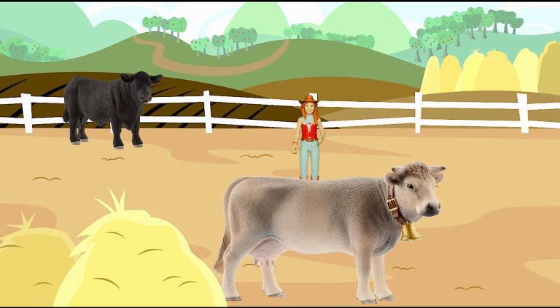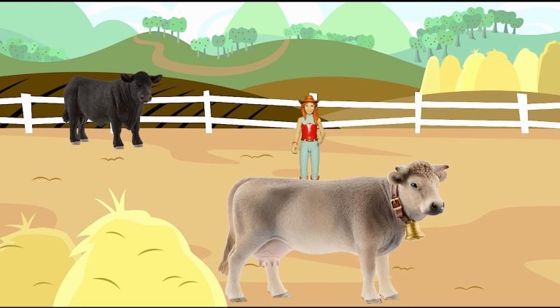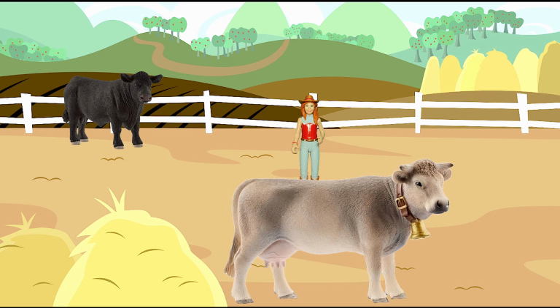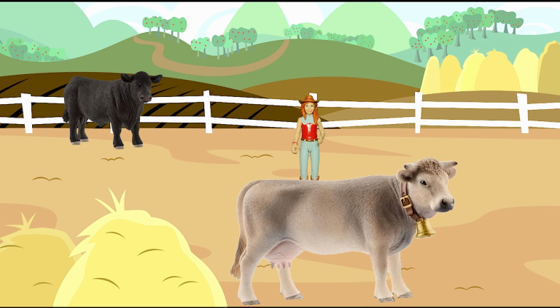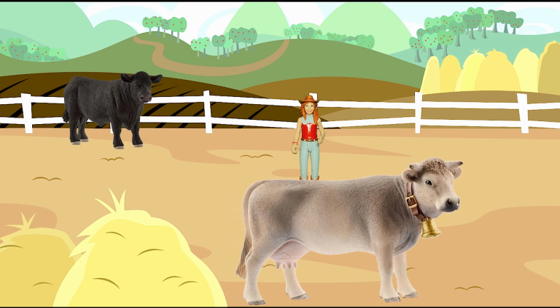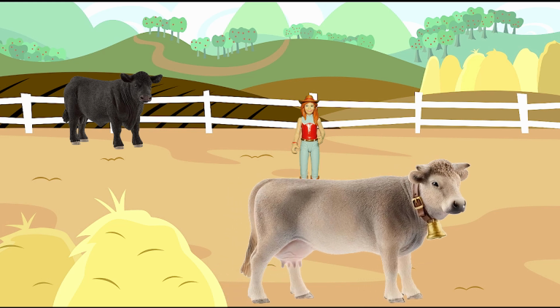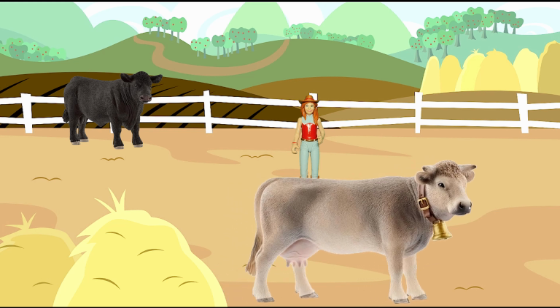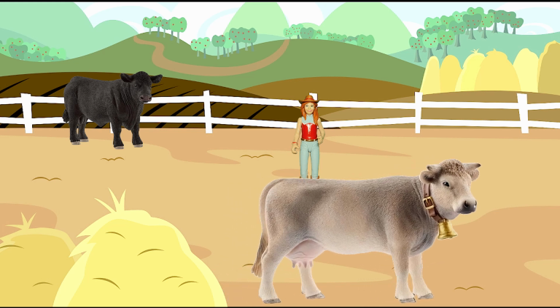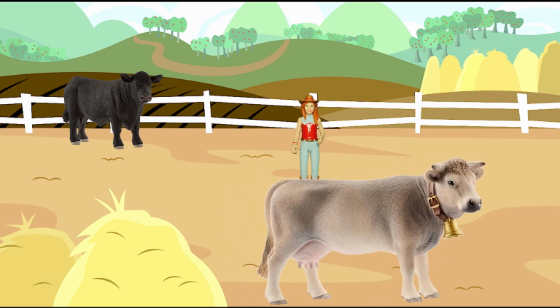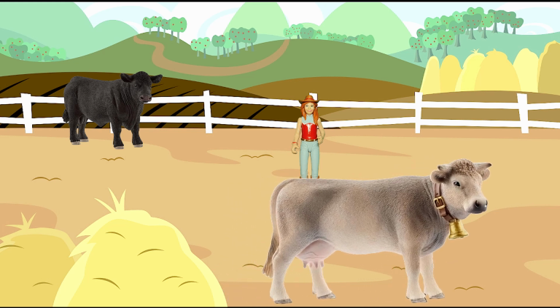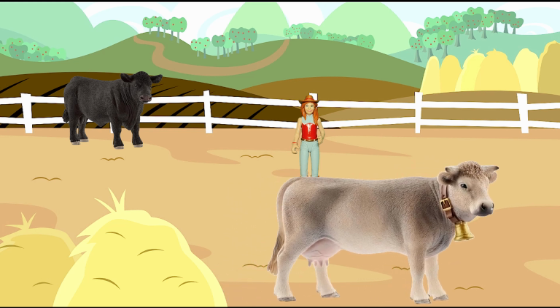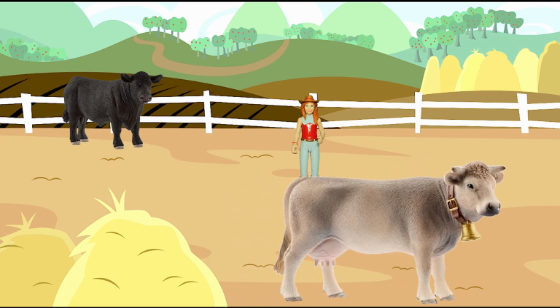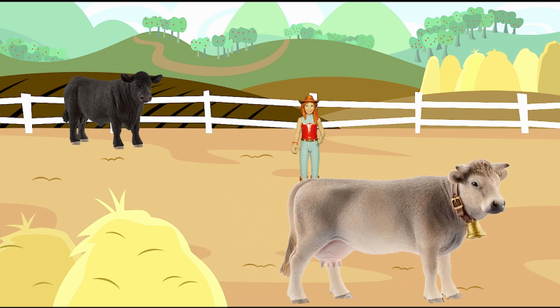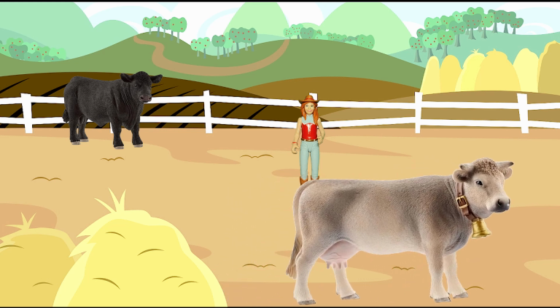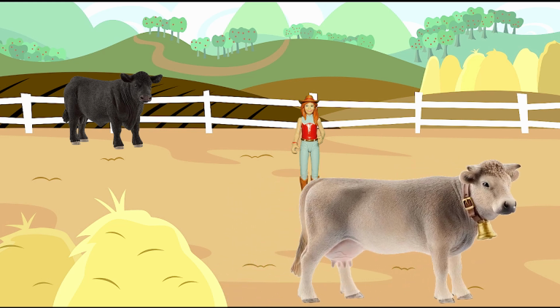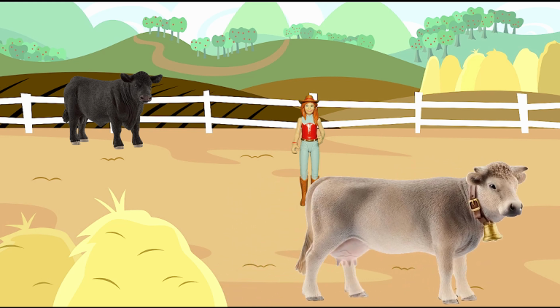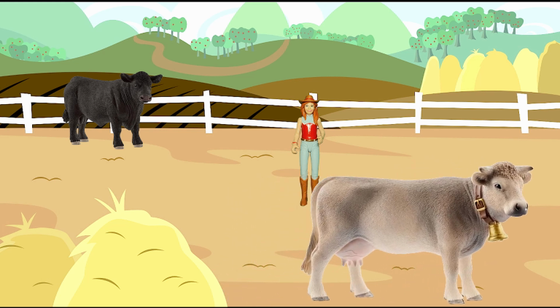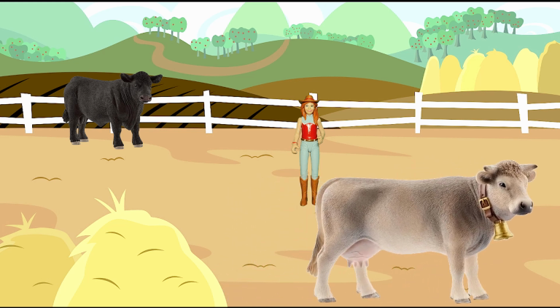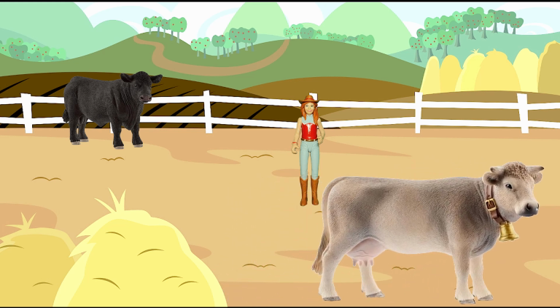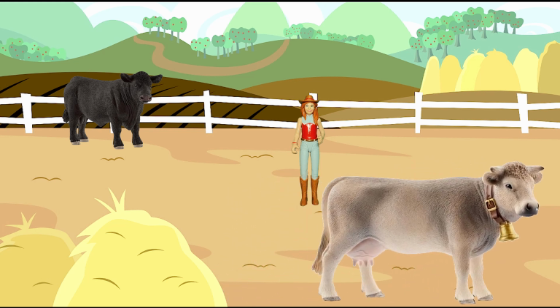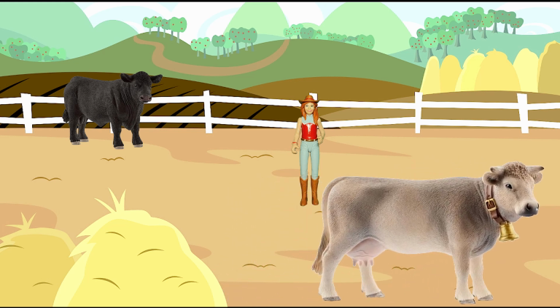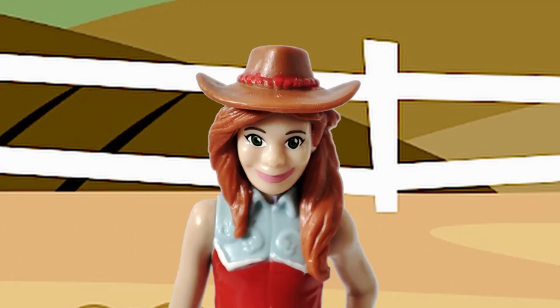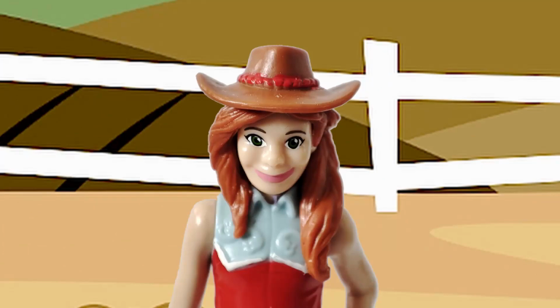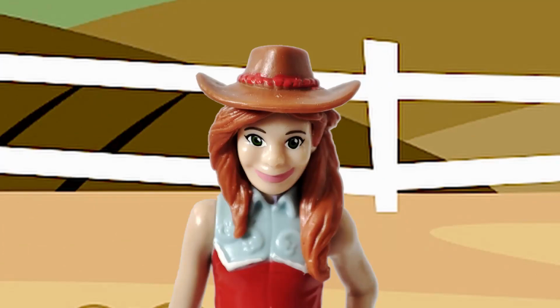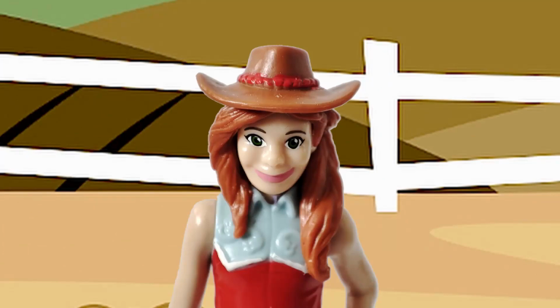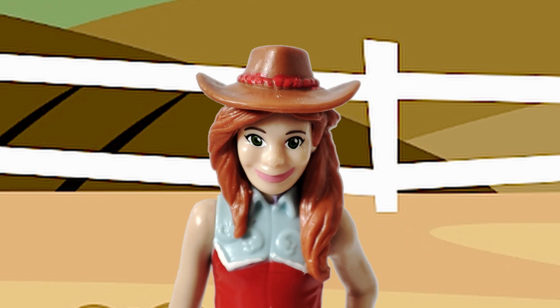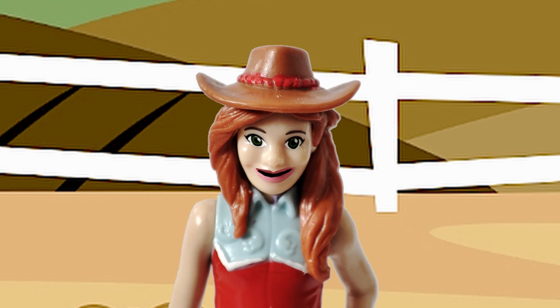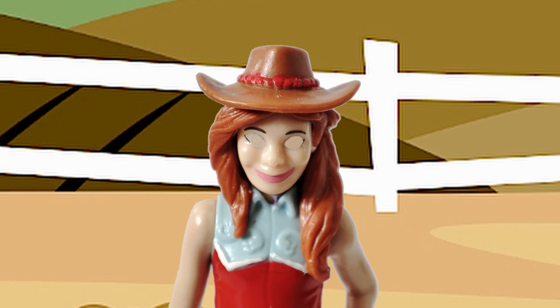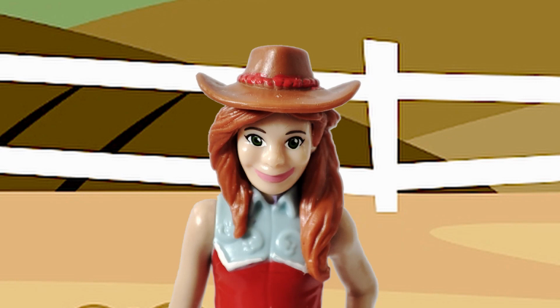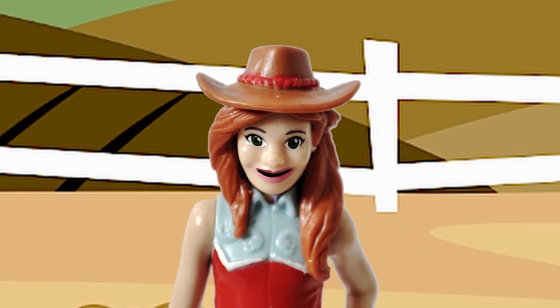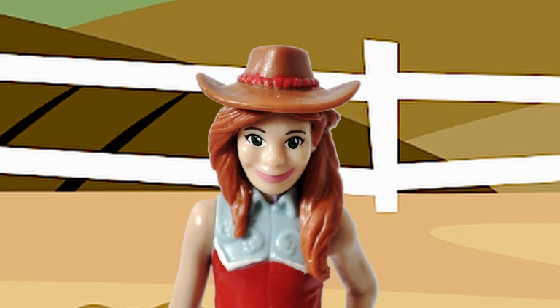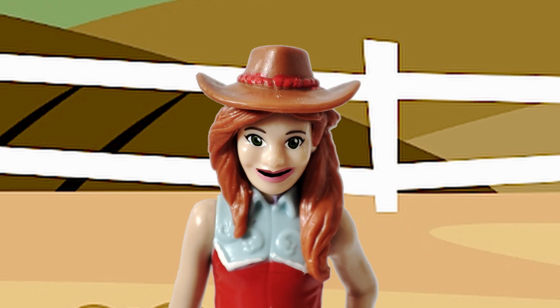These are our cattle. We get our milk from the cow.